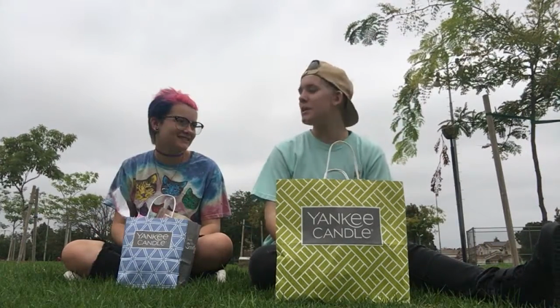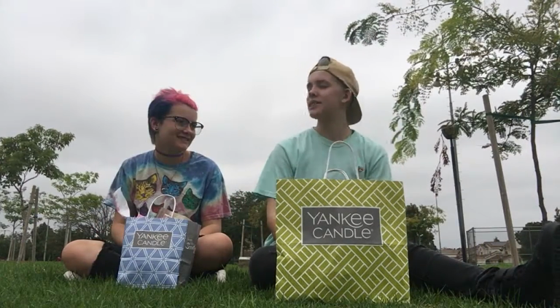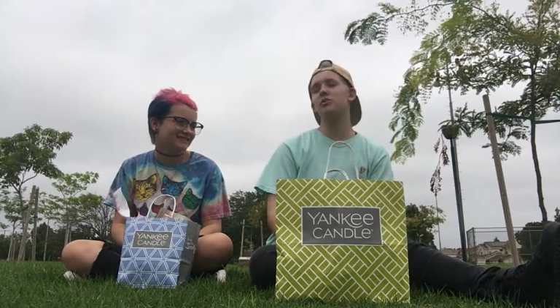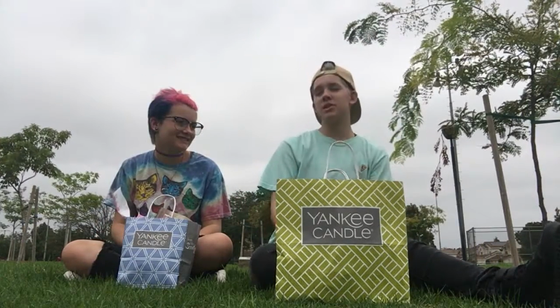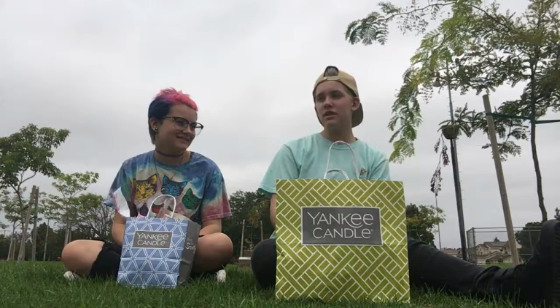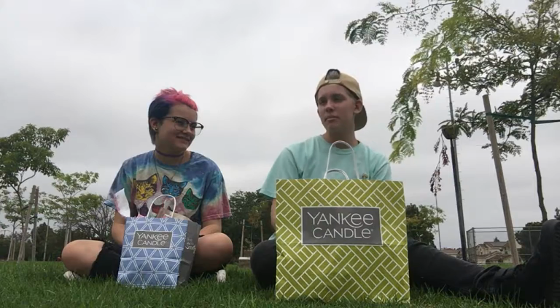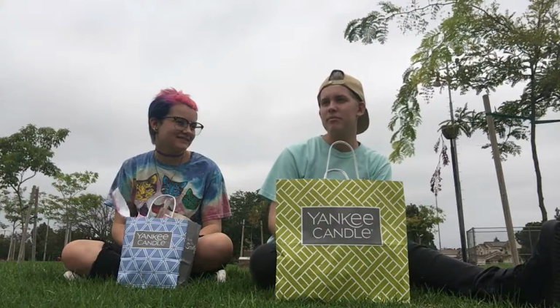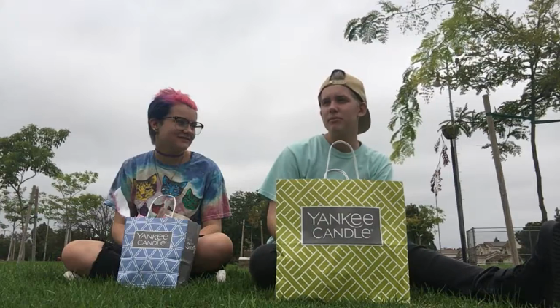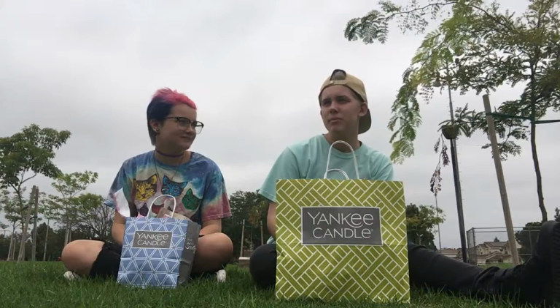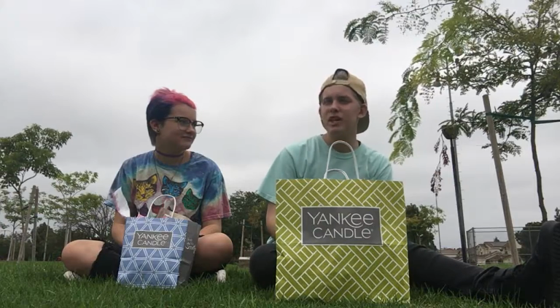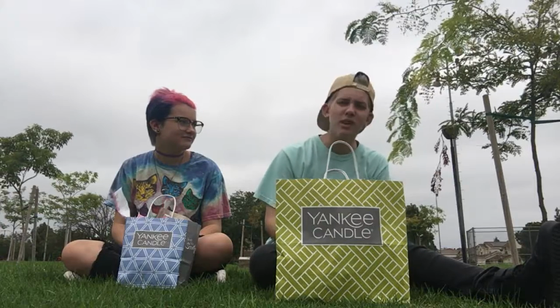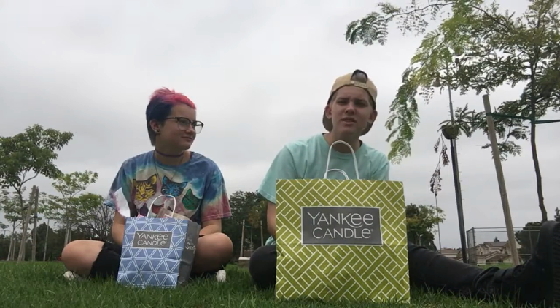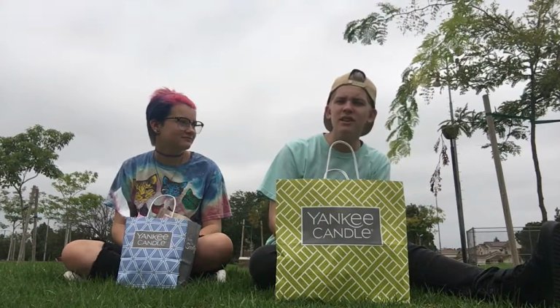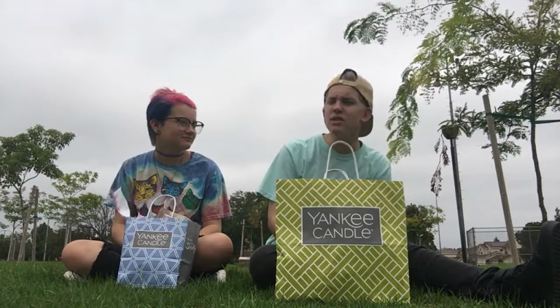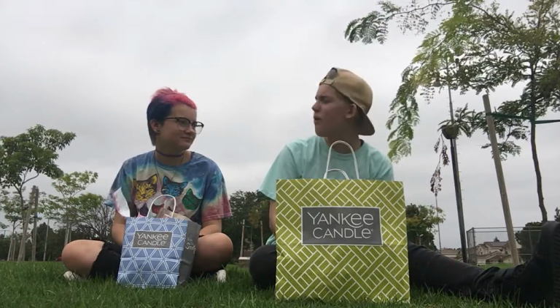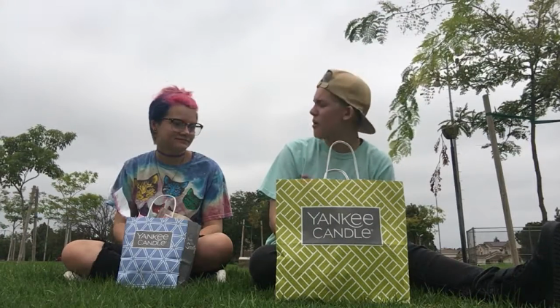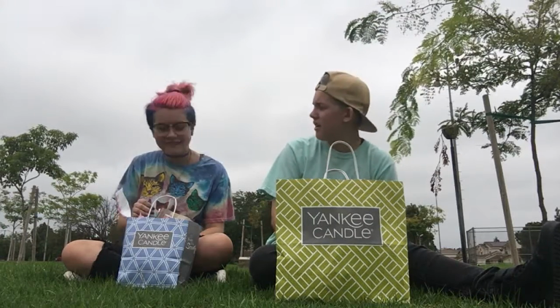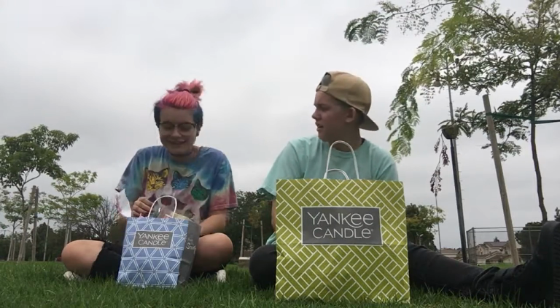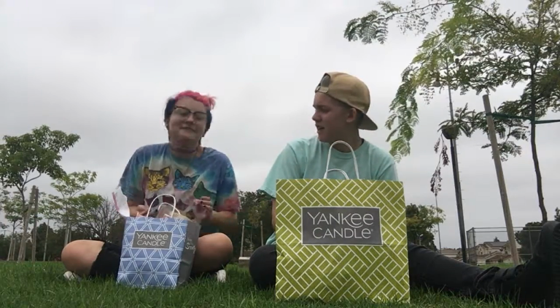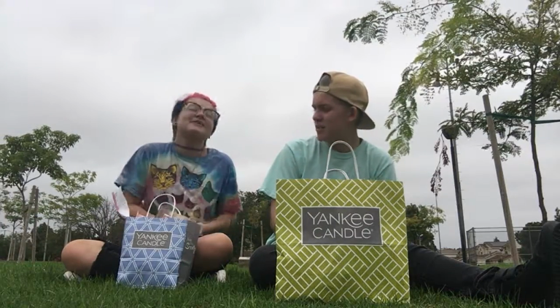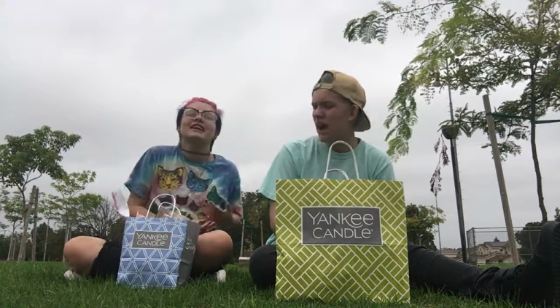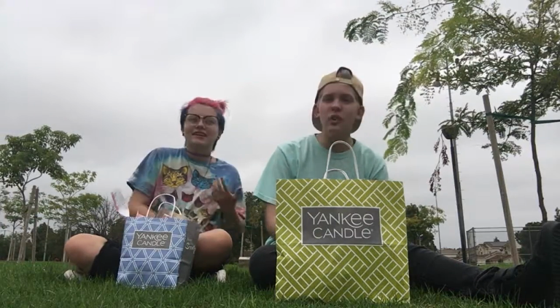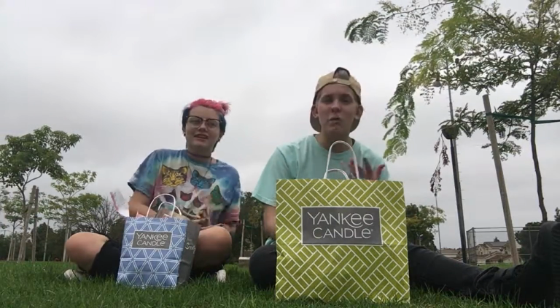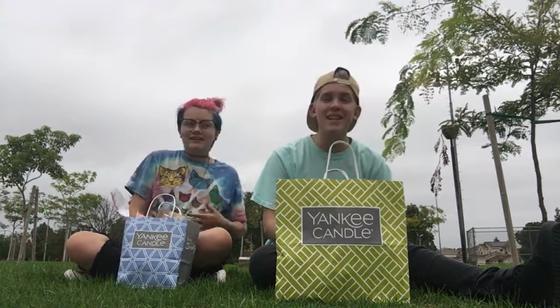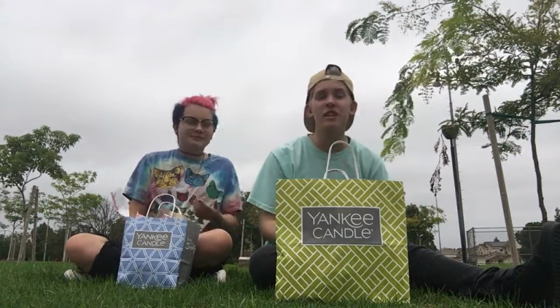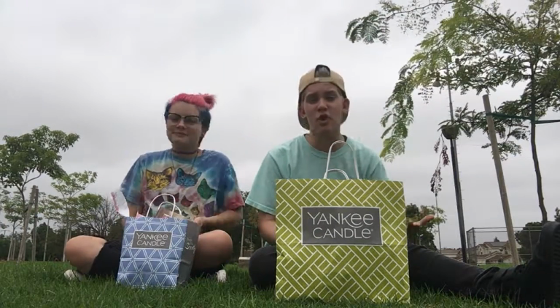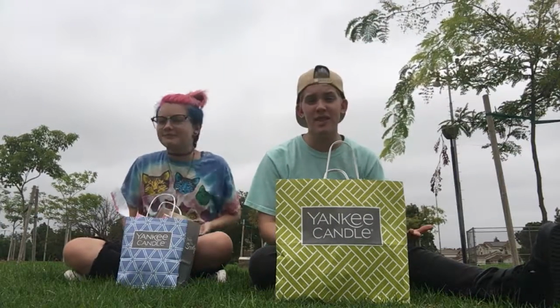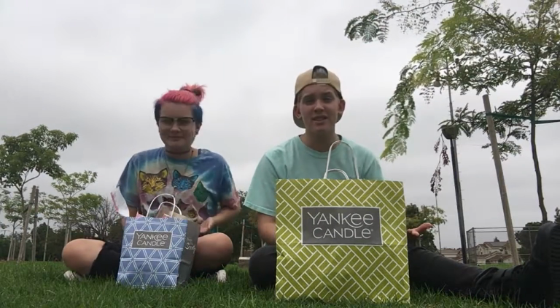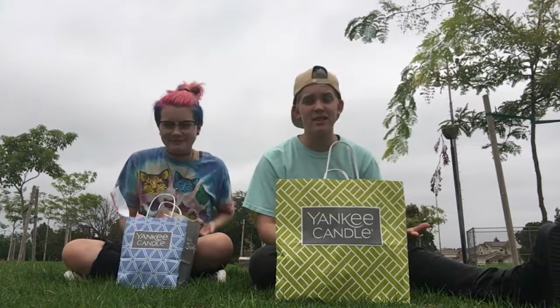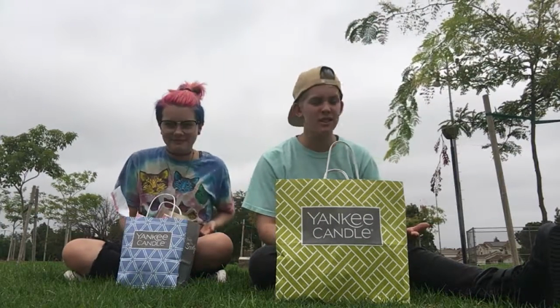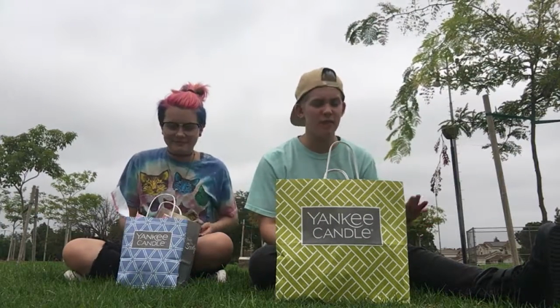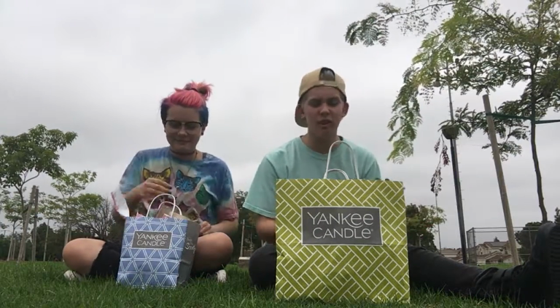I also got Pink Sands, which is a year-round scent. I just wanted to get fall scents because it's fall.